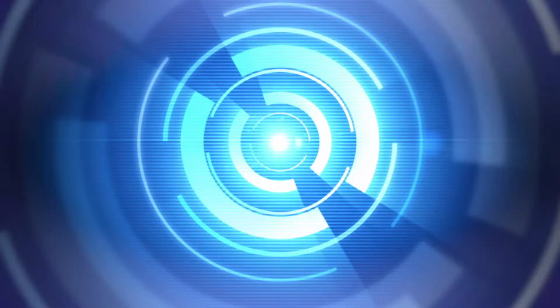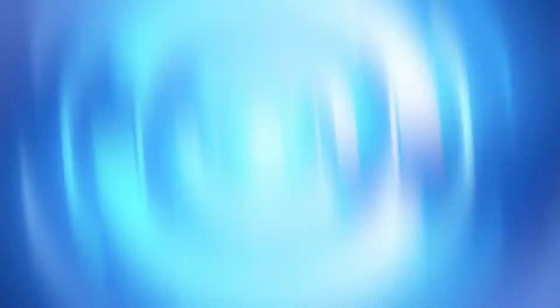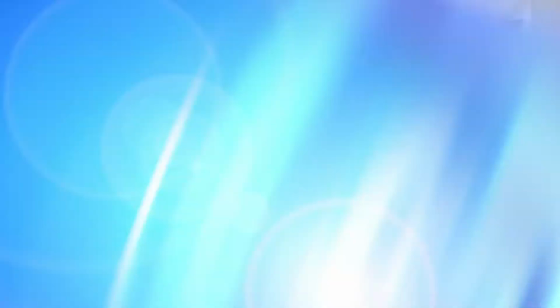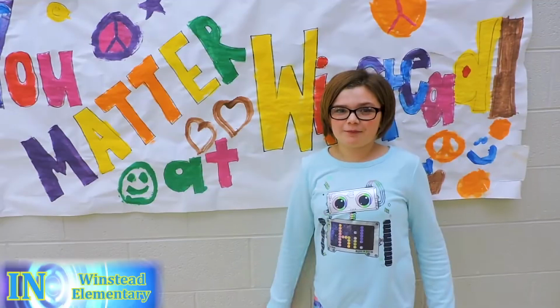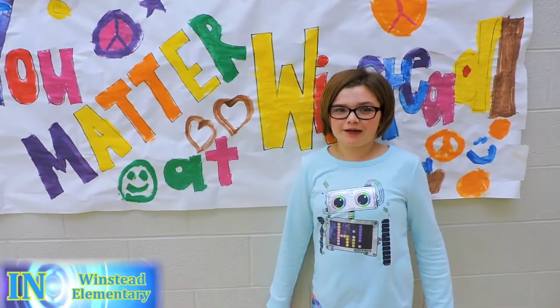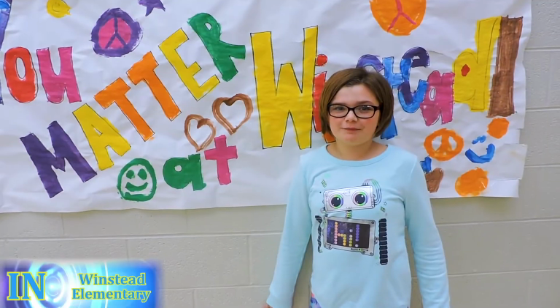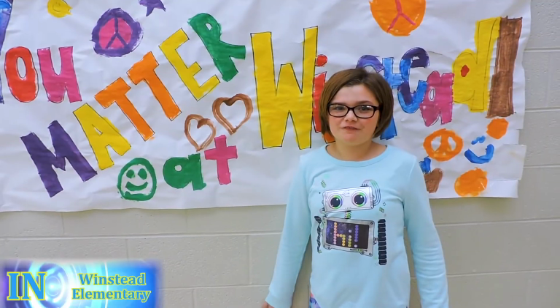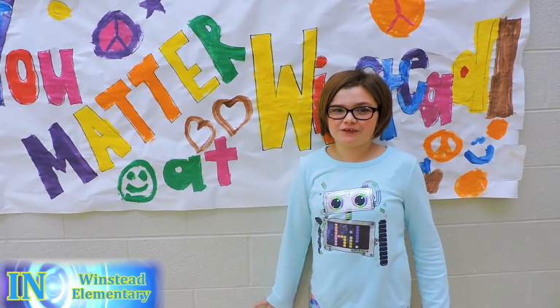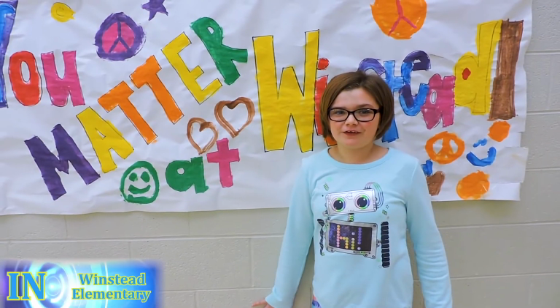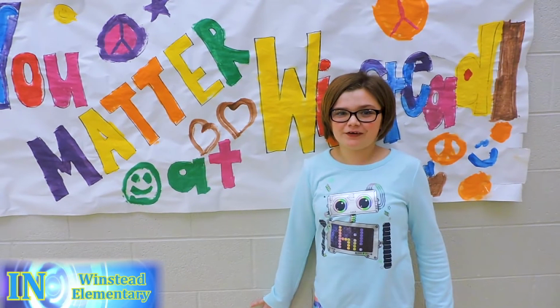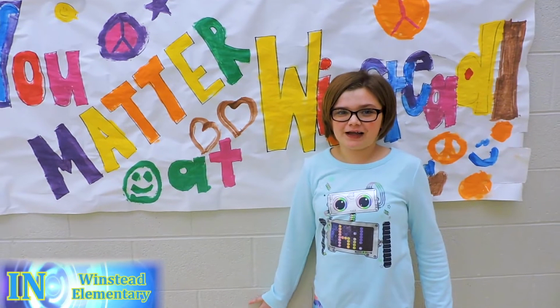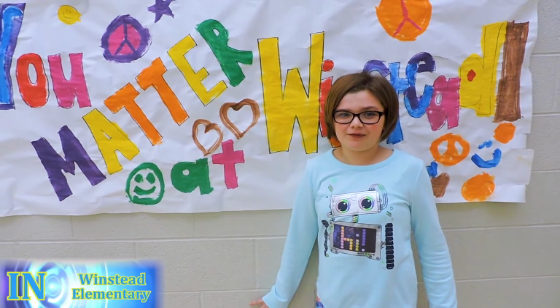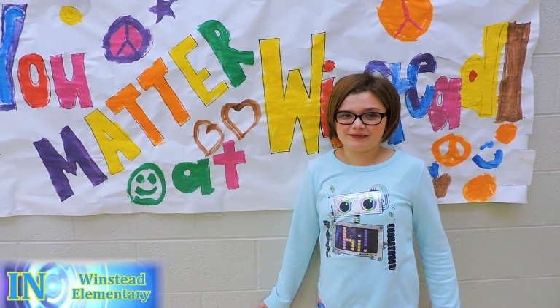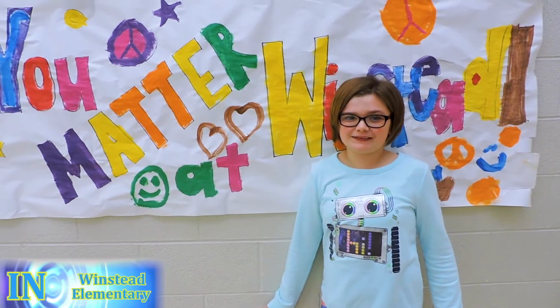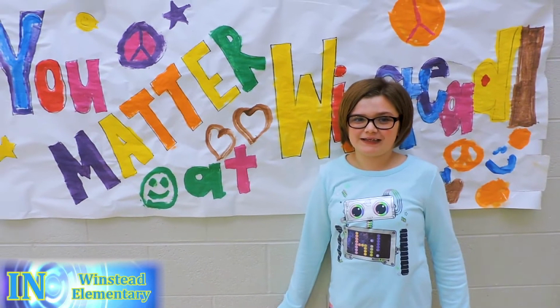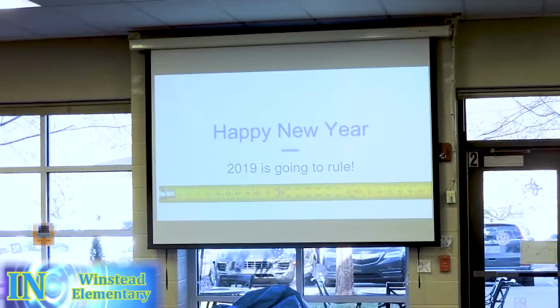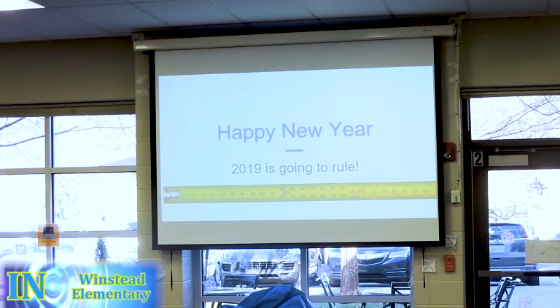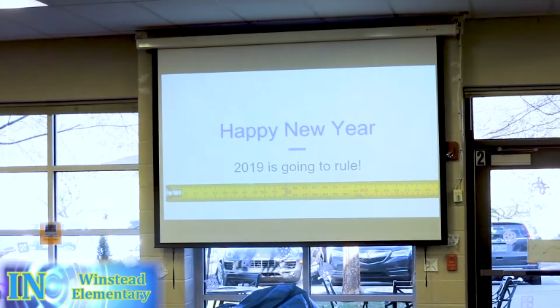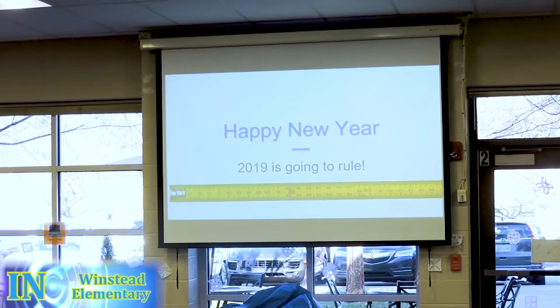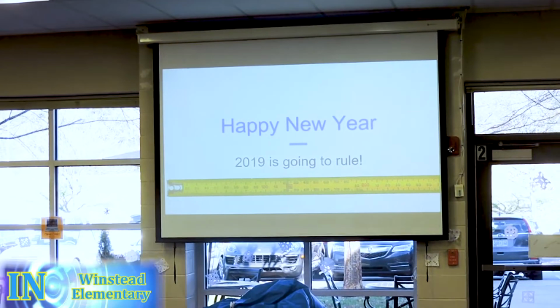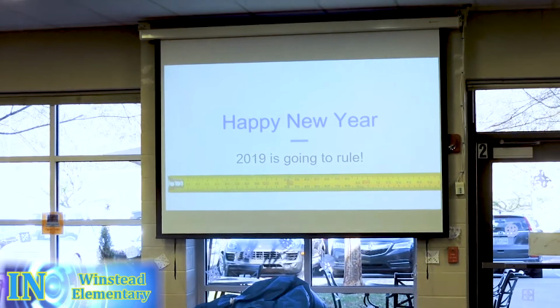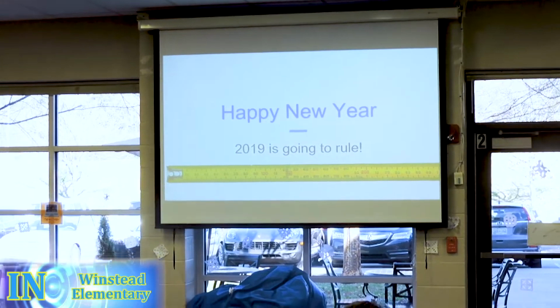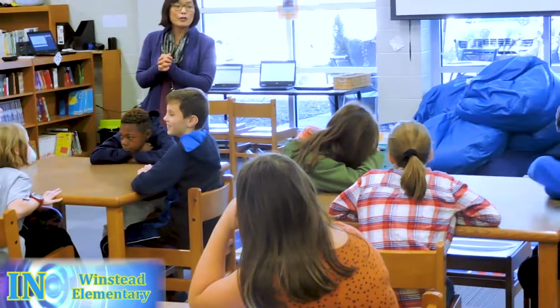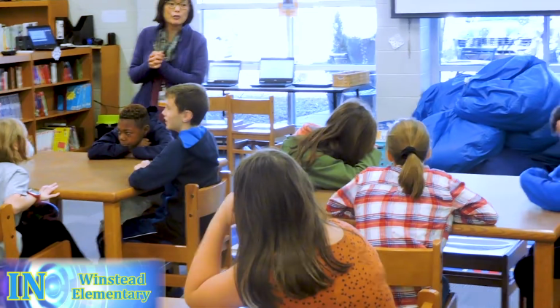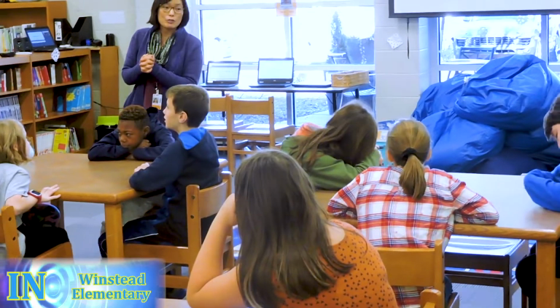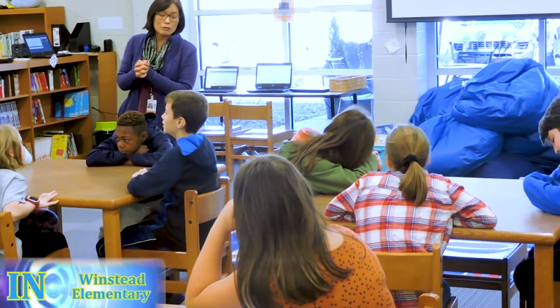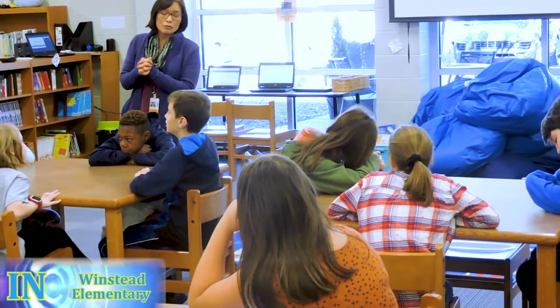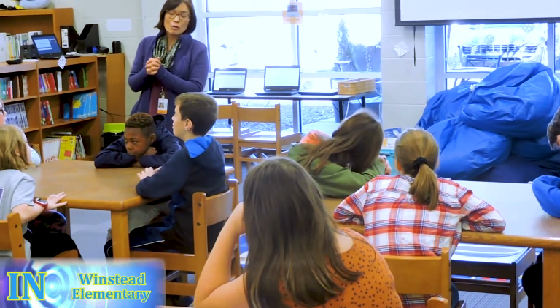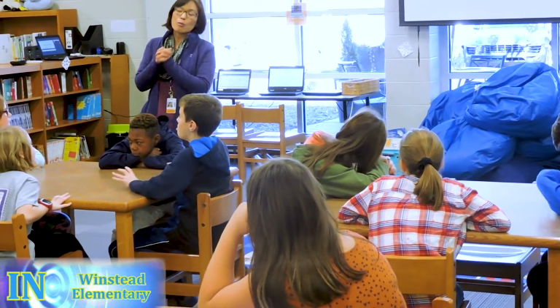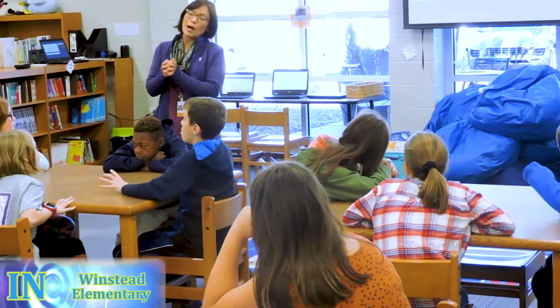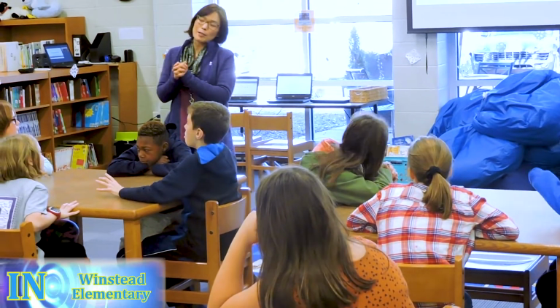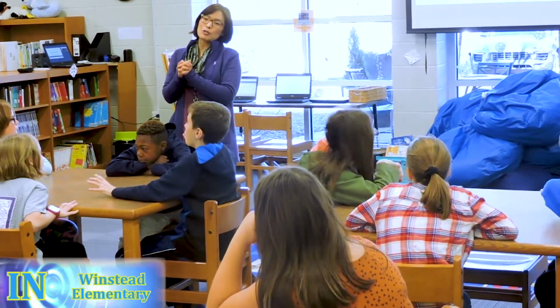I'm Kamala. I'm a 5th grader at Winstead and today in library, we're learning about New Year's Resolutions.